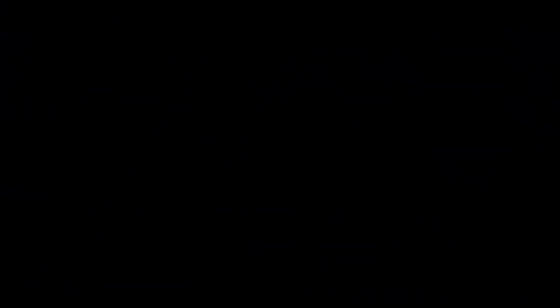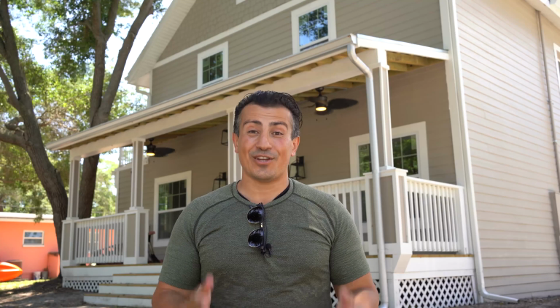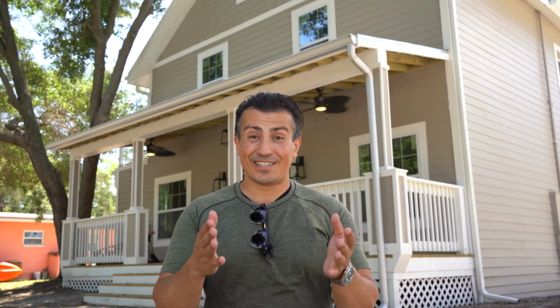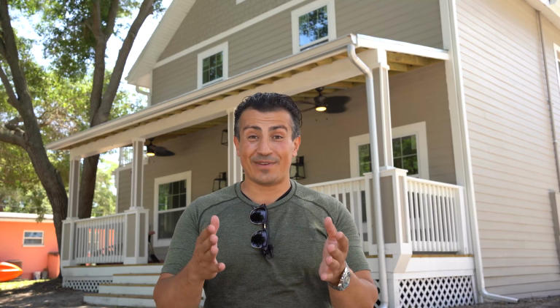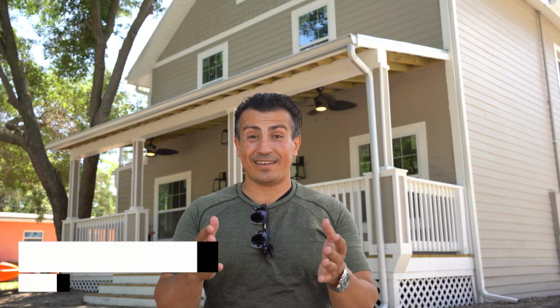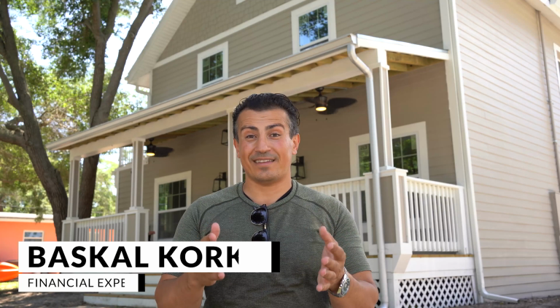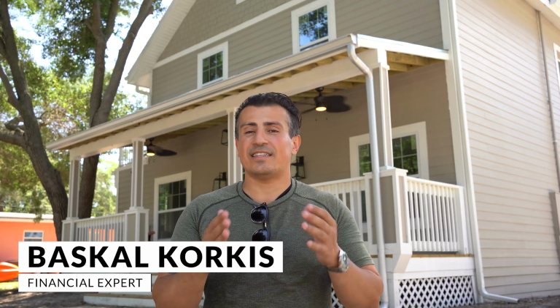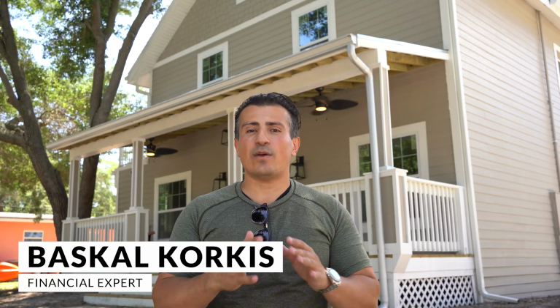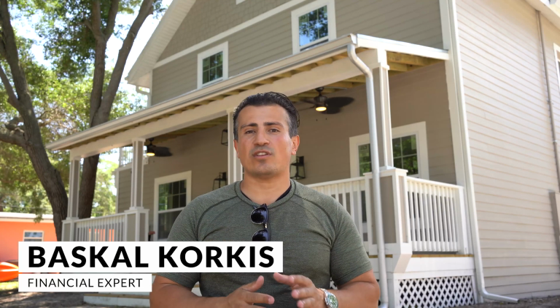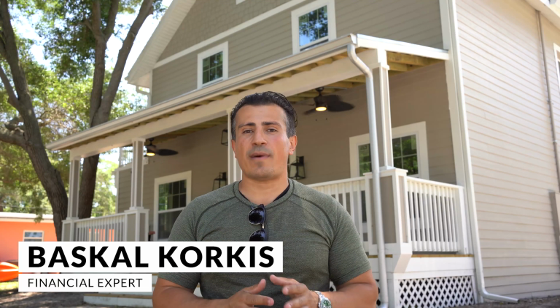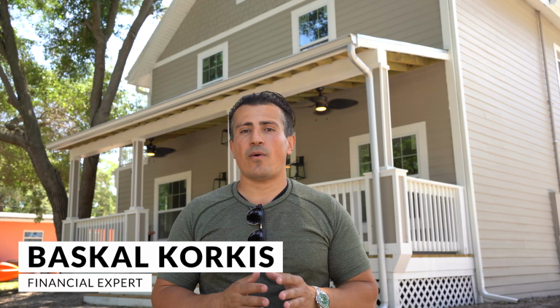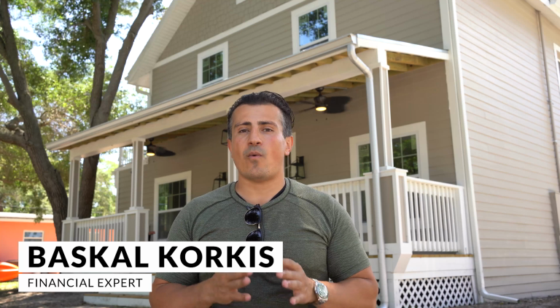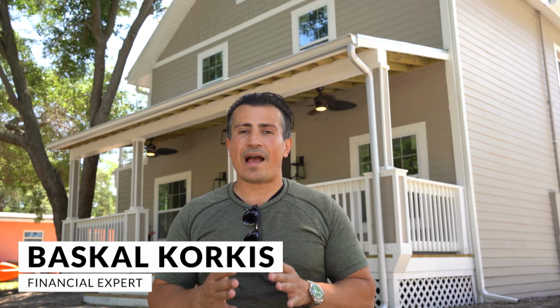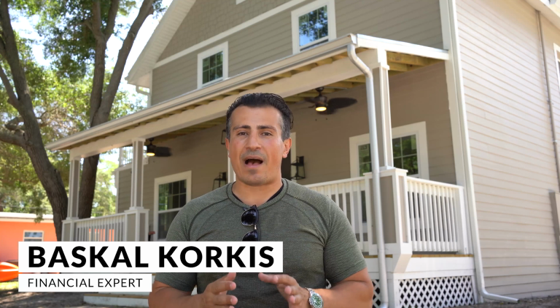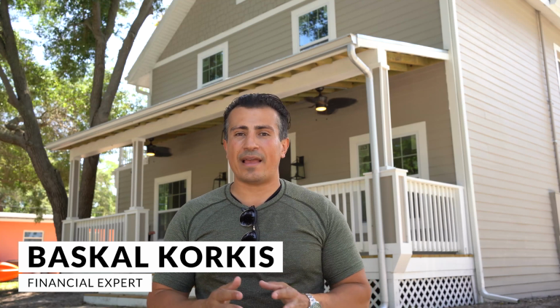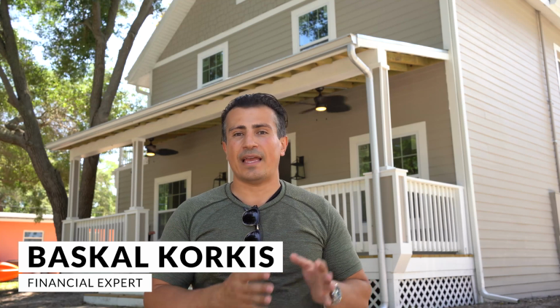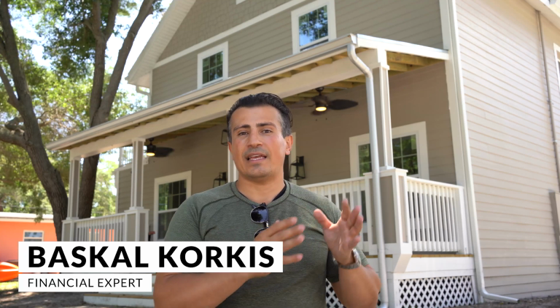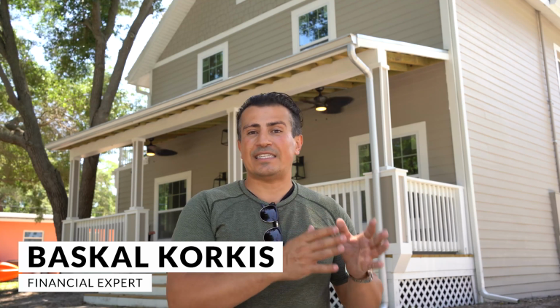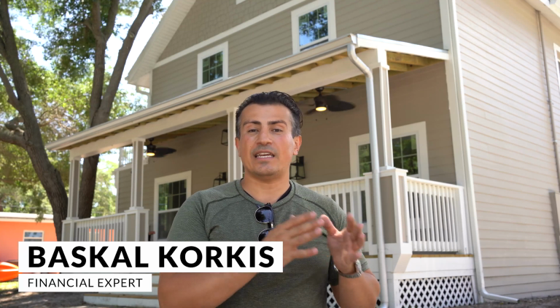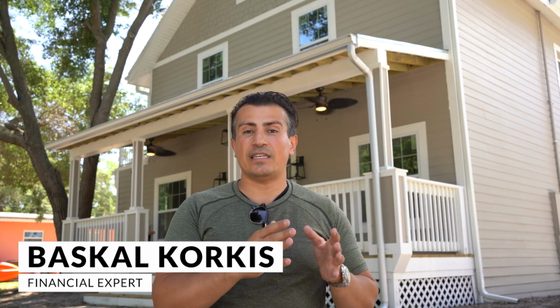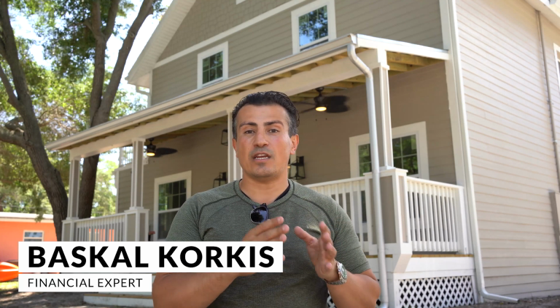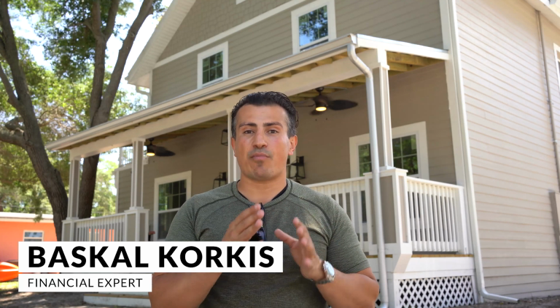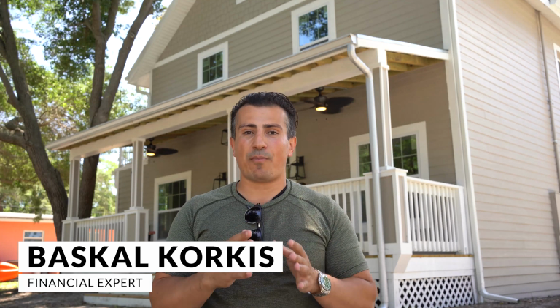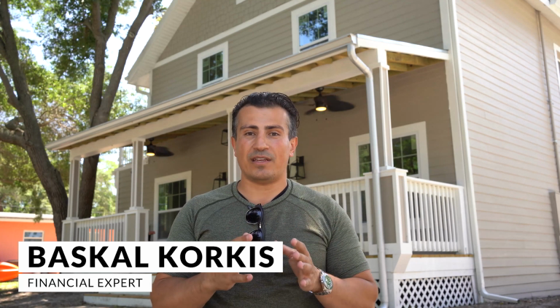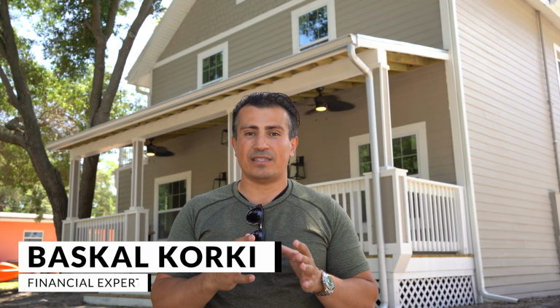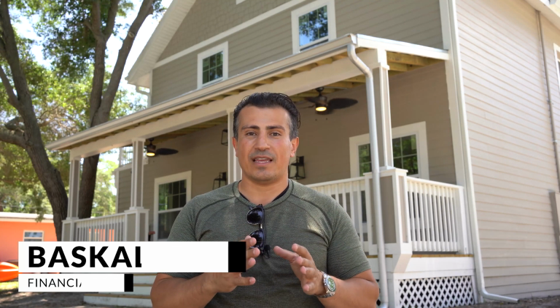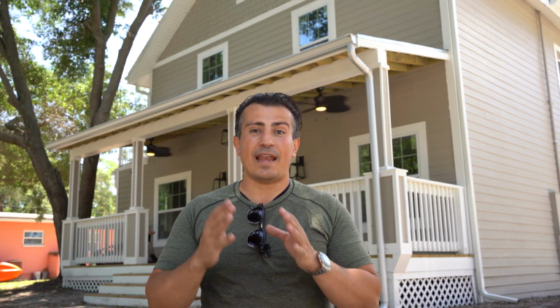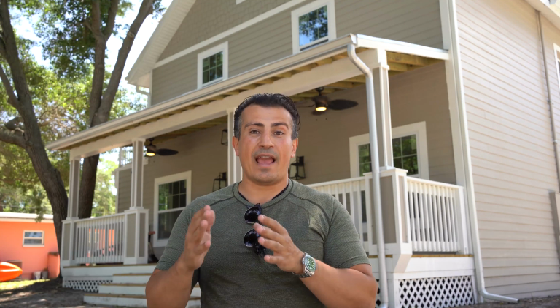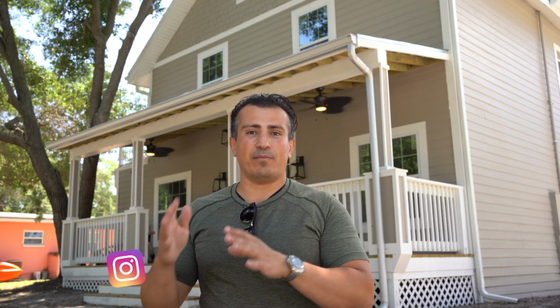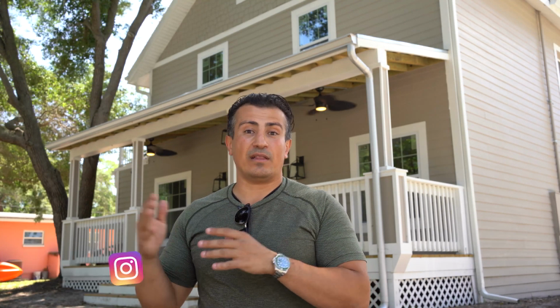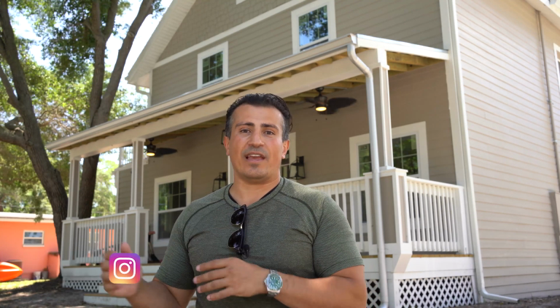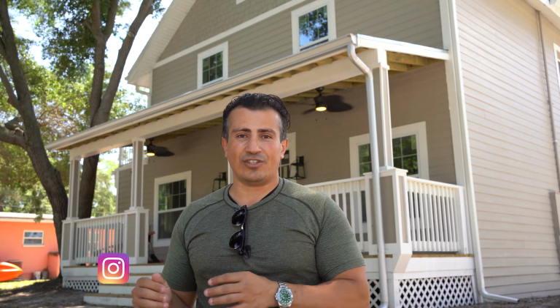Good to see you again. Today we're going to talk about why I buy C and D properties in A and B locations.